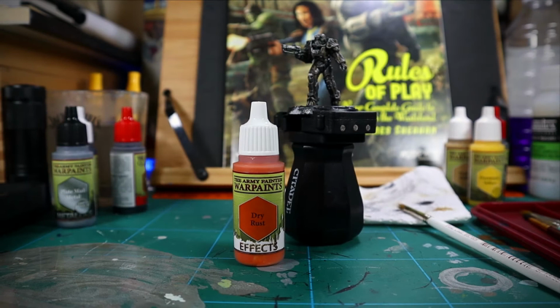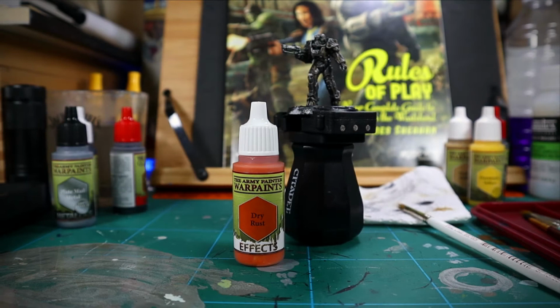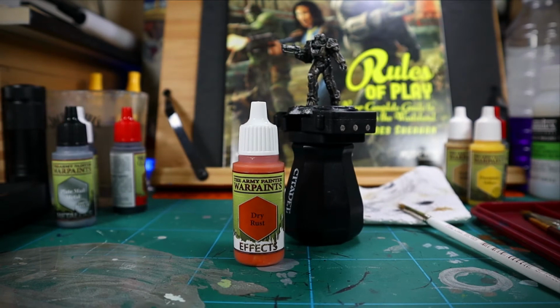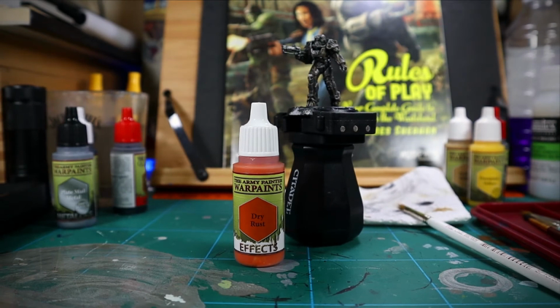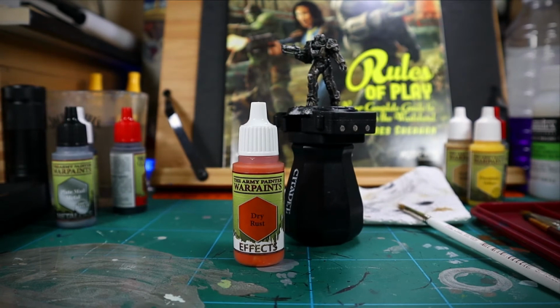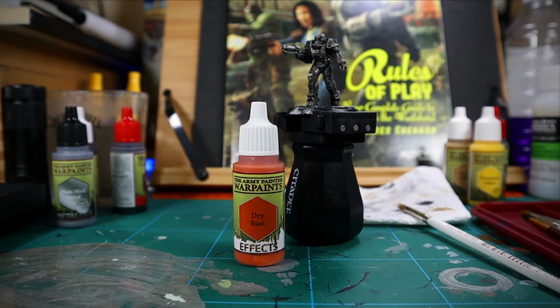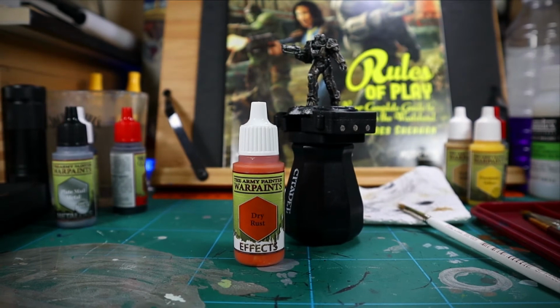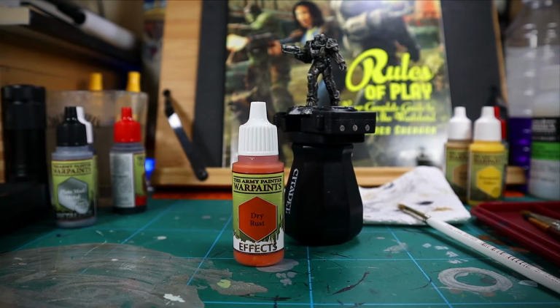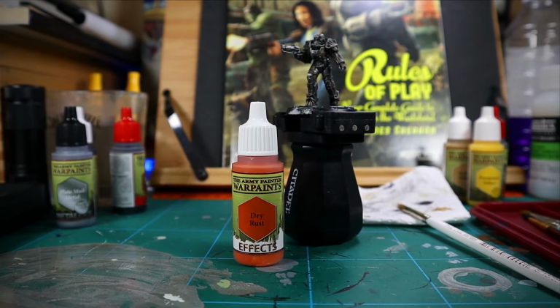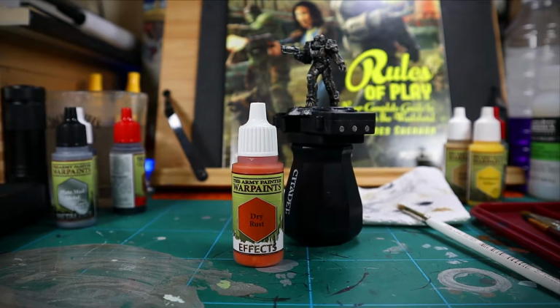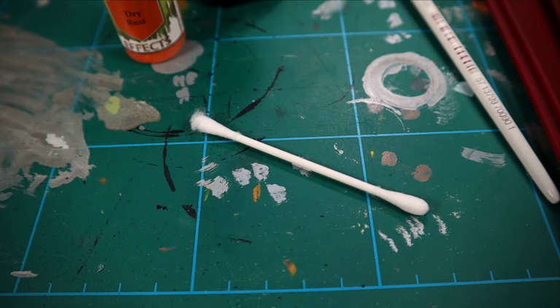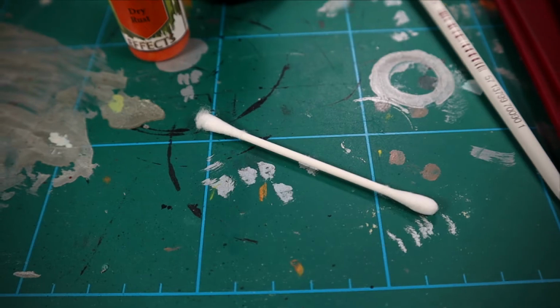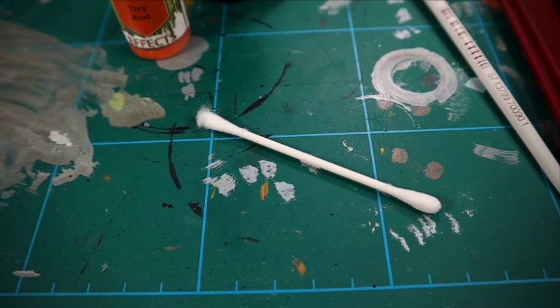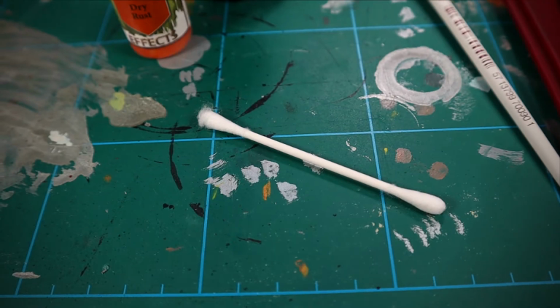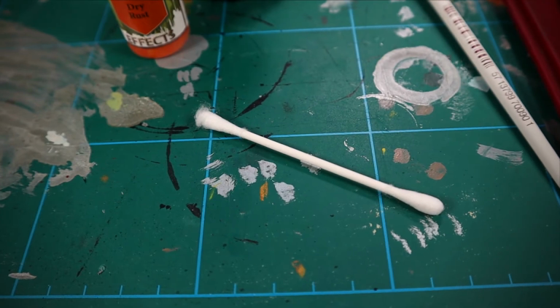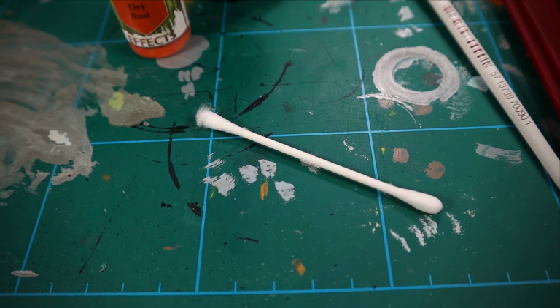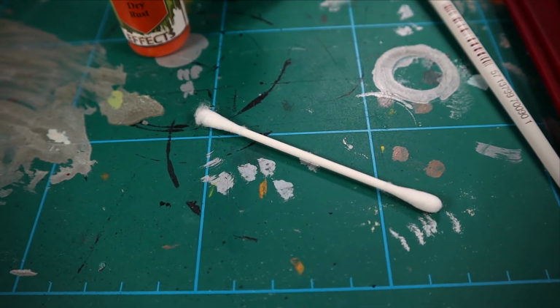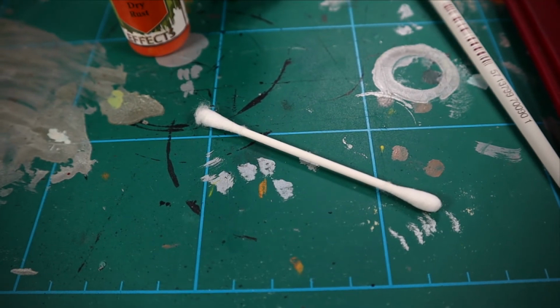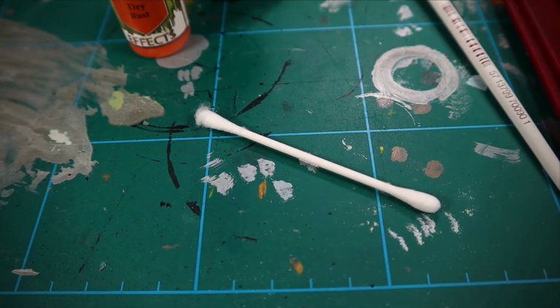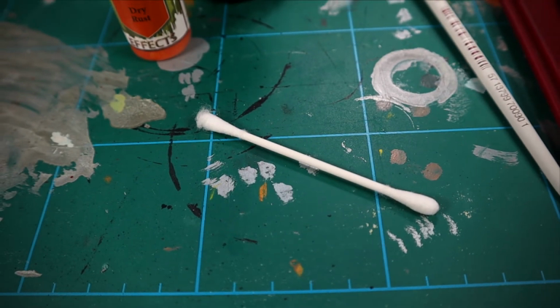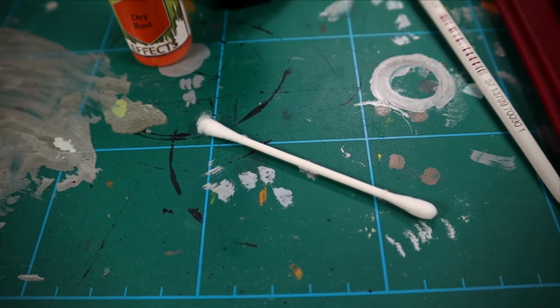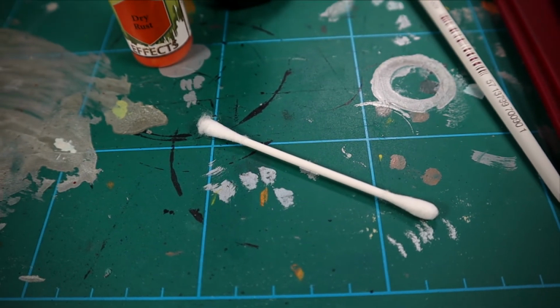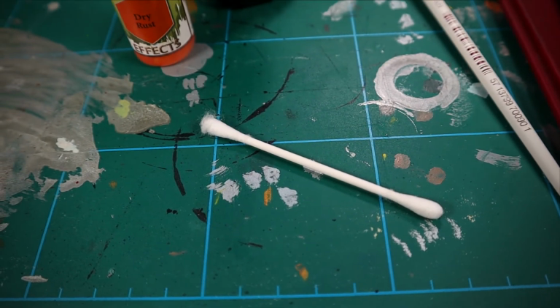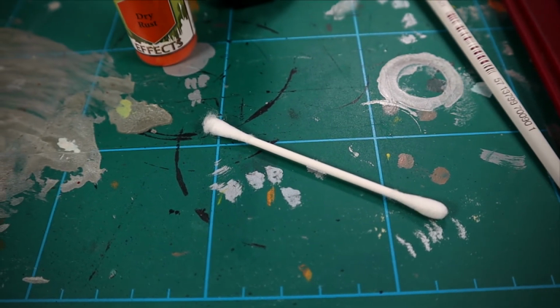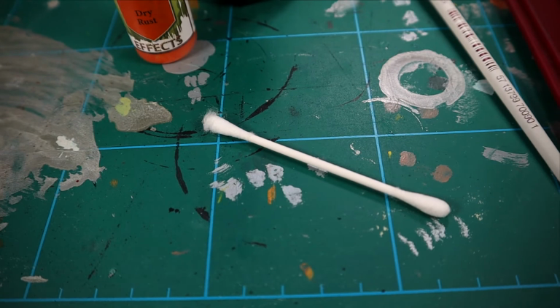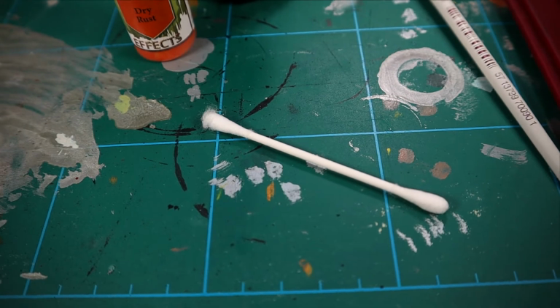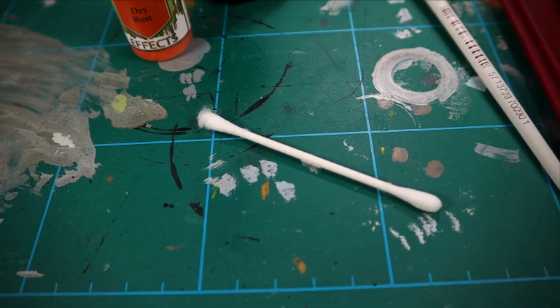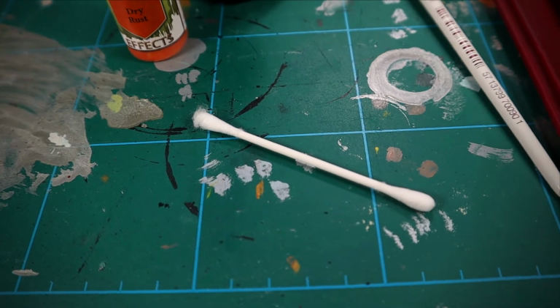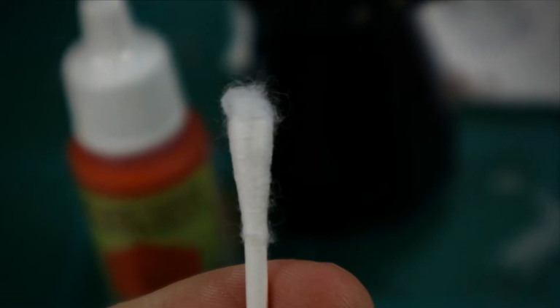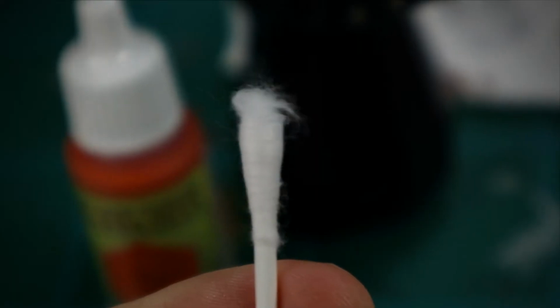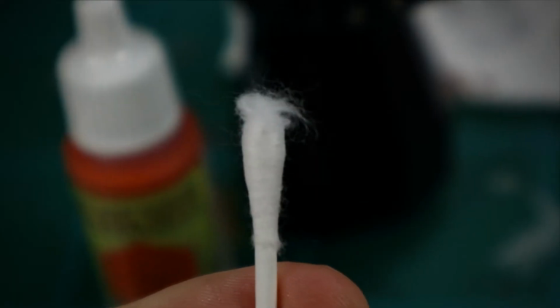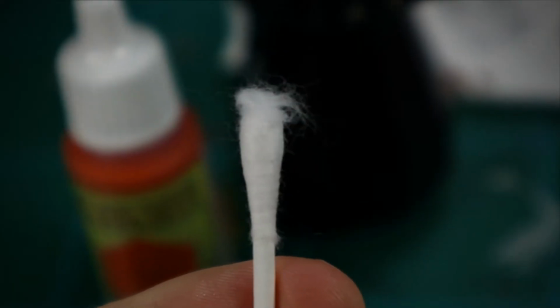So now we're going to add some more vigorous rust, using dry rust and a cotton bud that I frayed the end of a little bit.